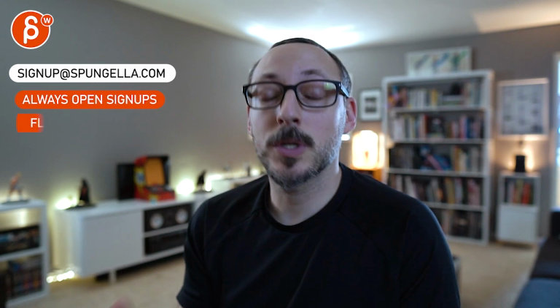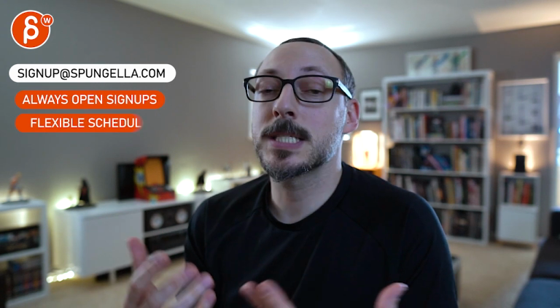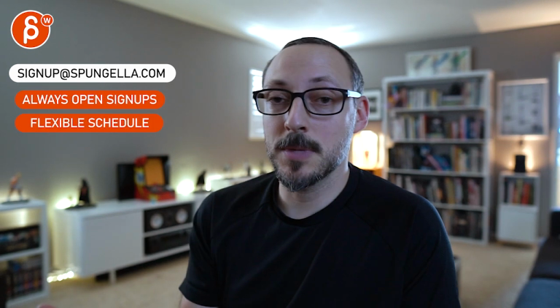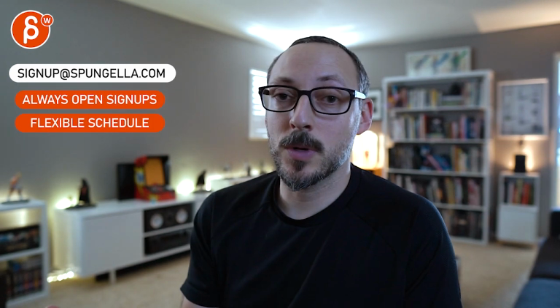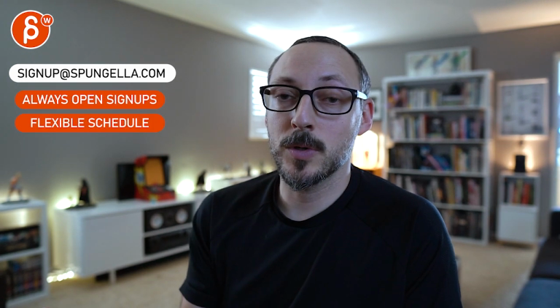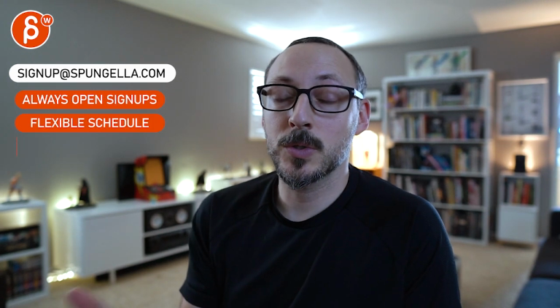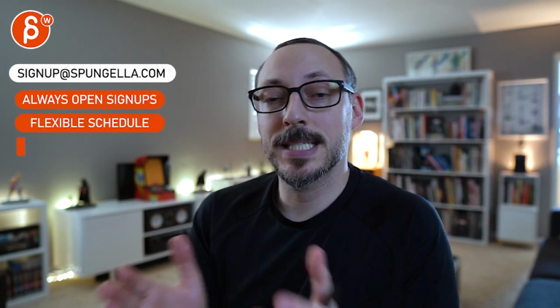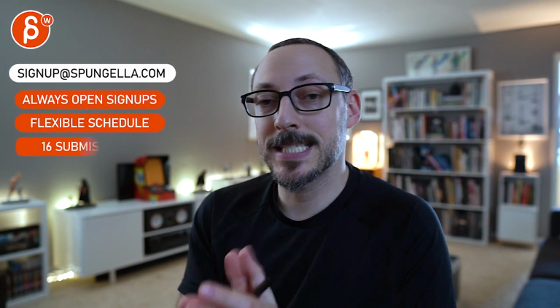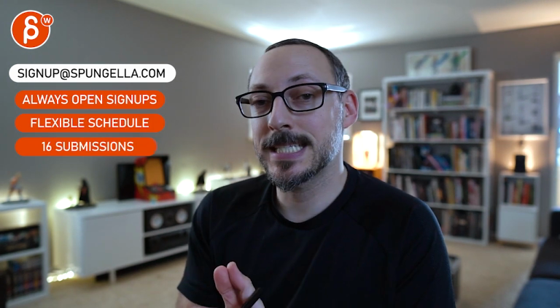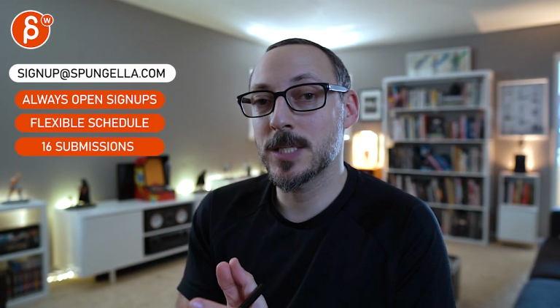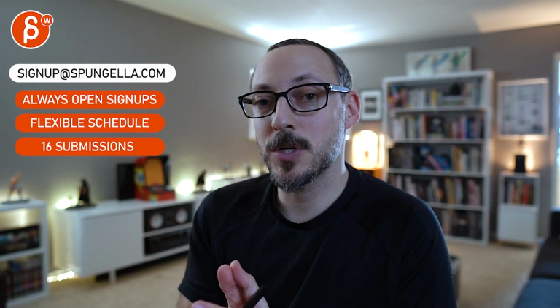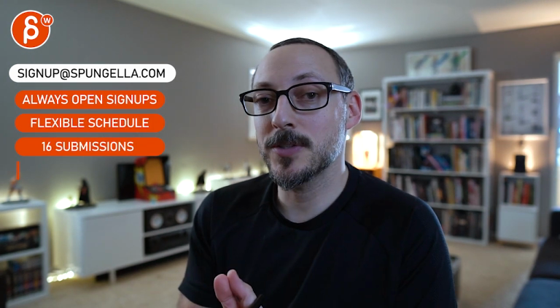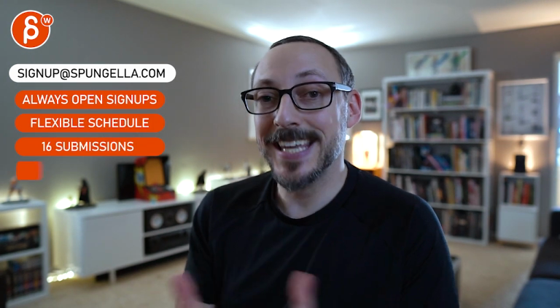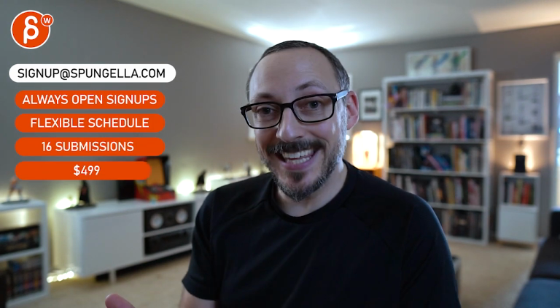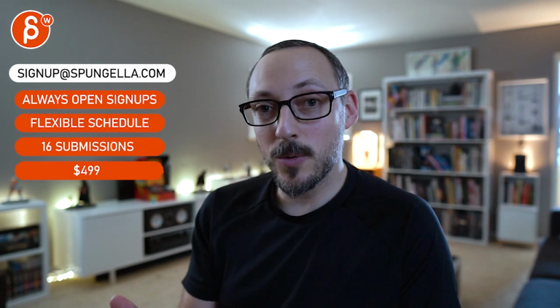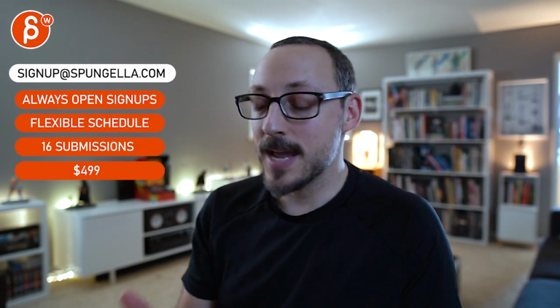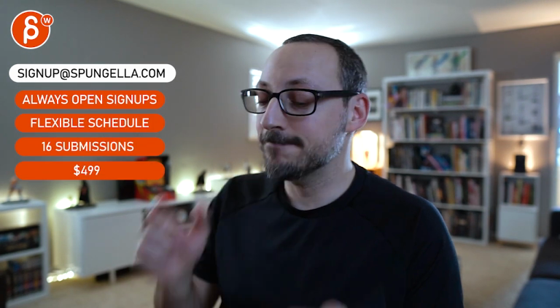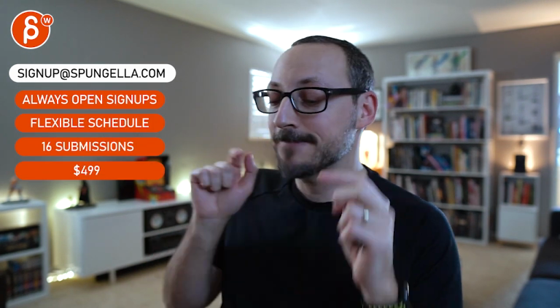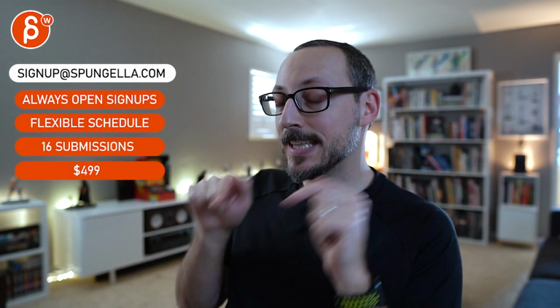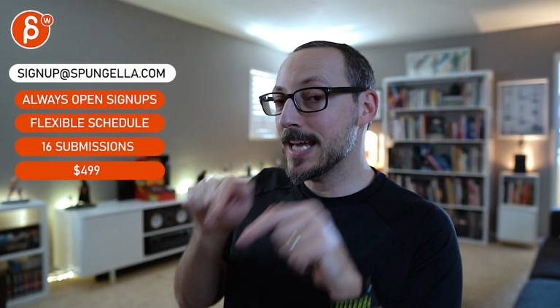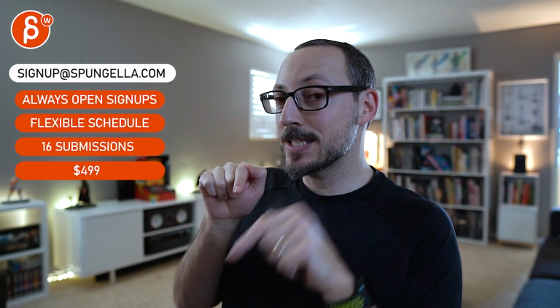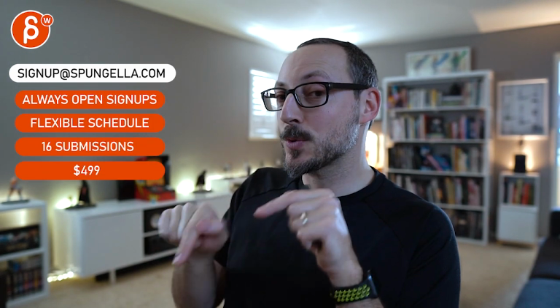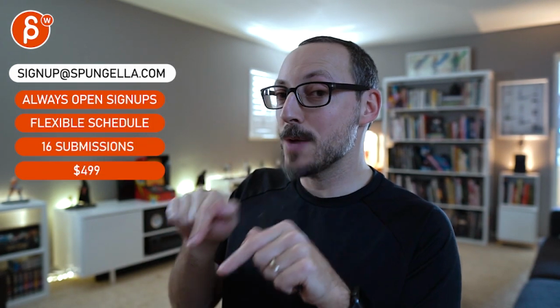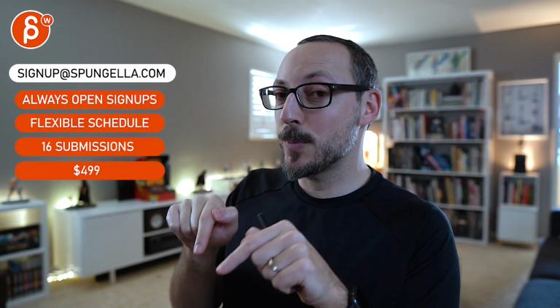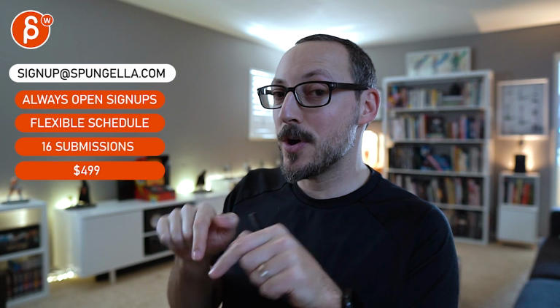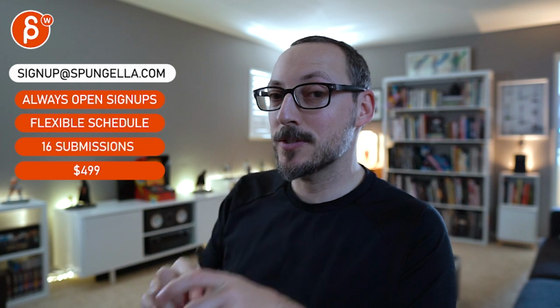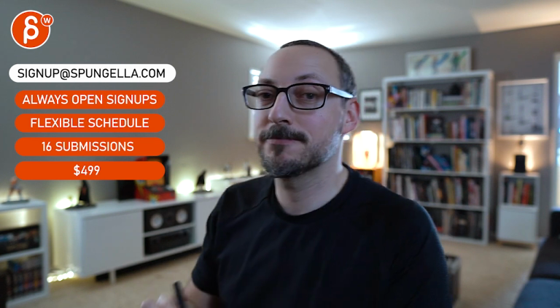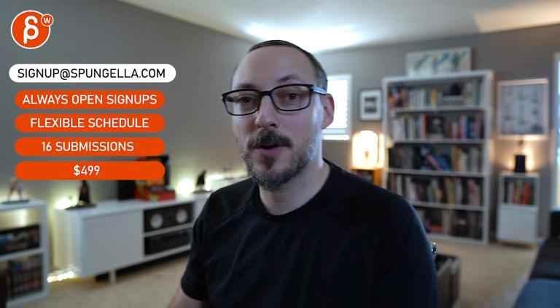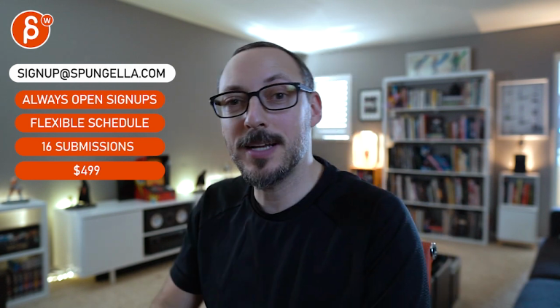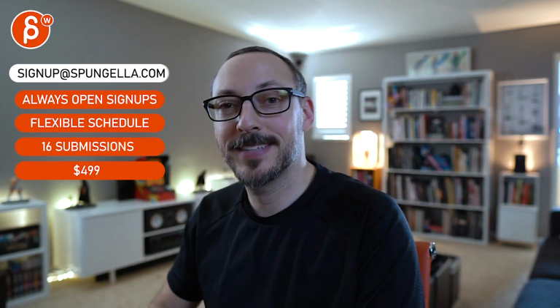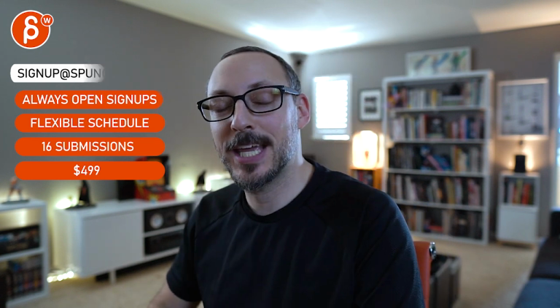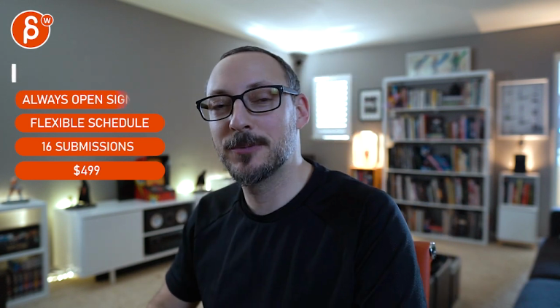Alright, thanks! There's an email you can sign up - you can start whenever you want, you can submit whenever you want, and you get 16 submissions either way. A like and subscribe would be awesome. Thank you!